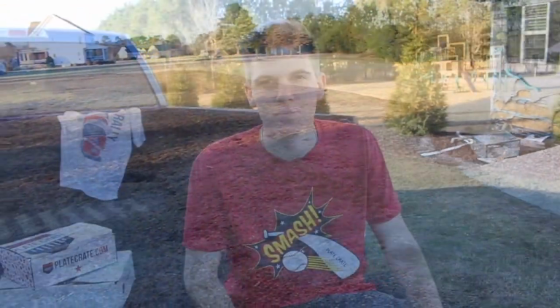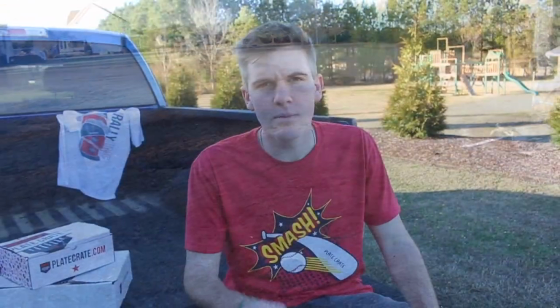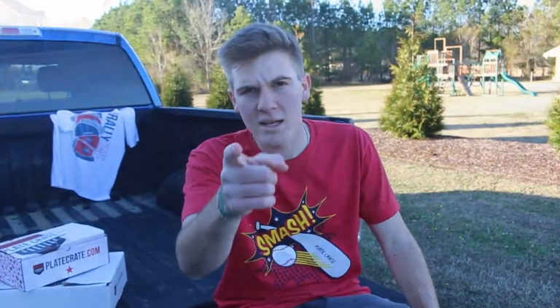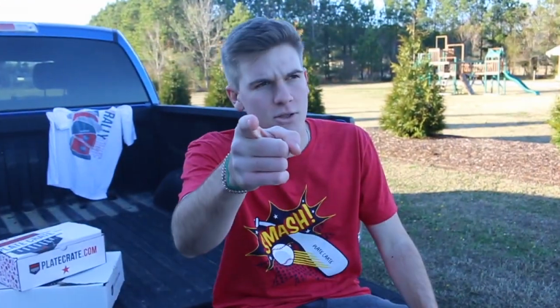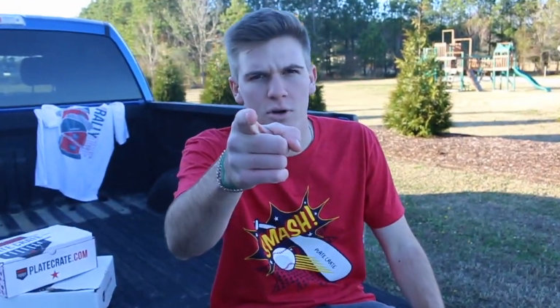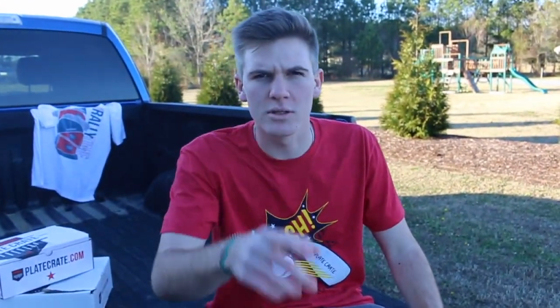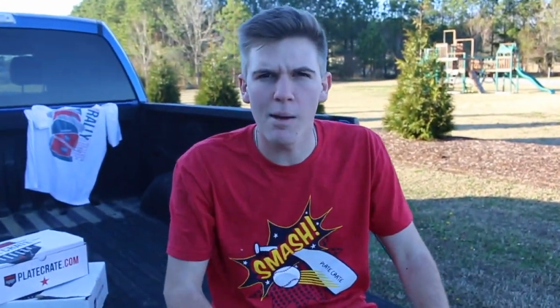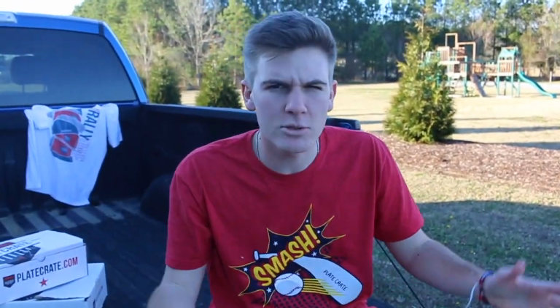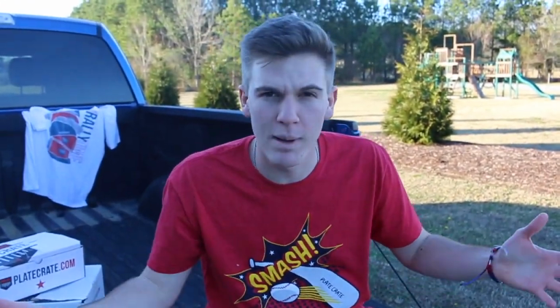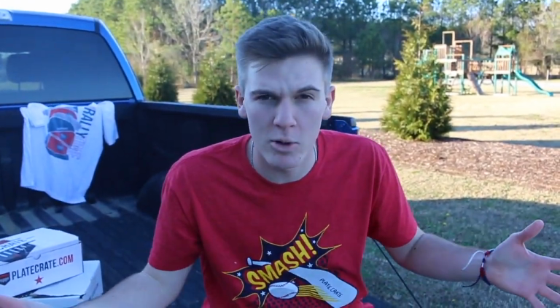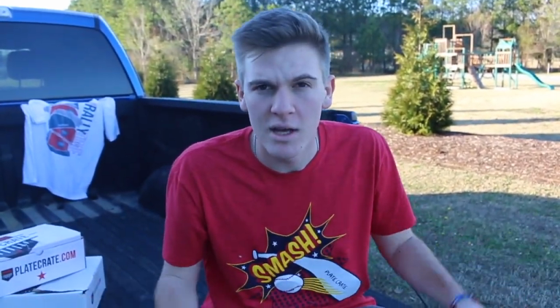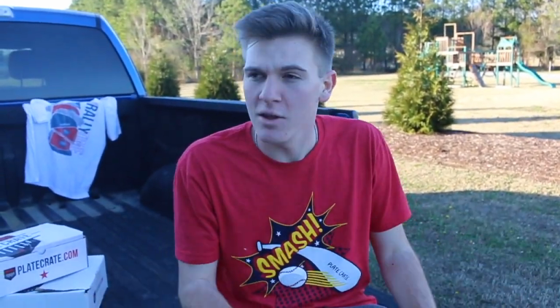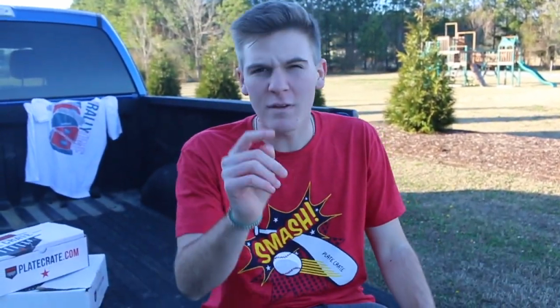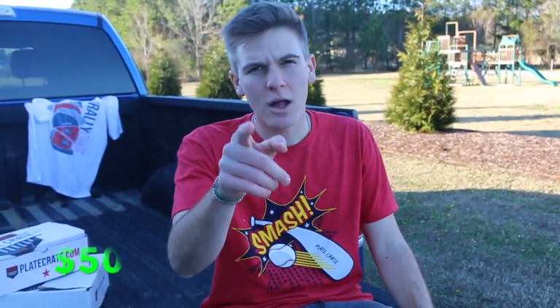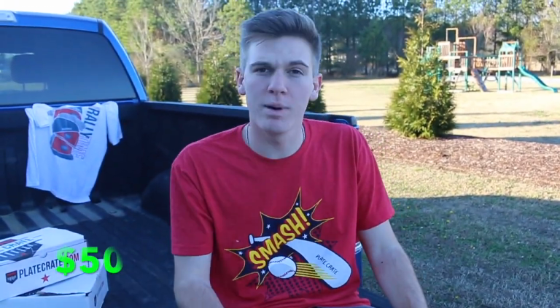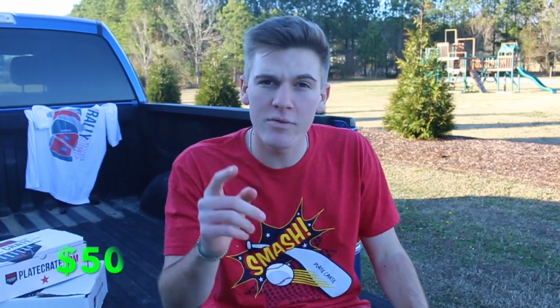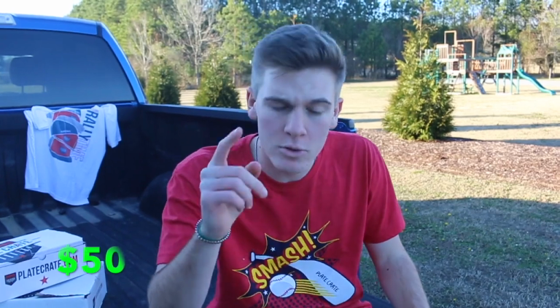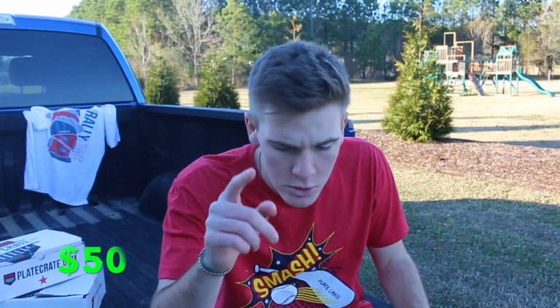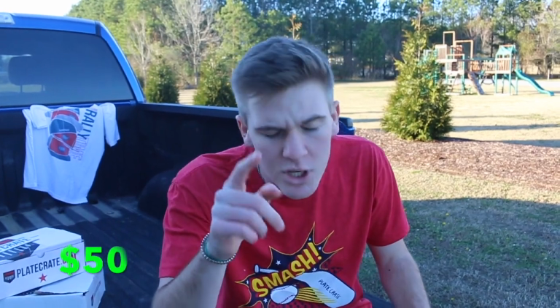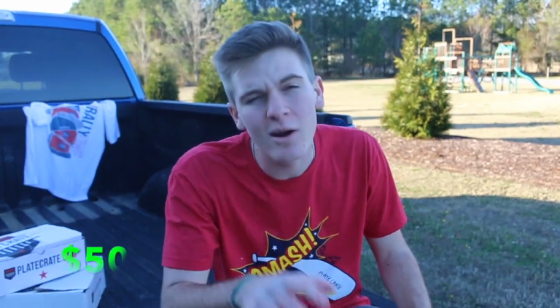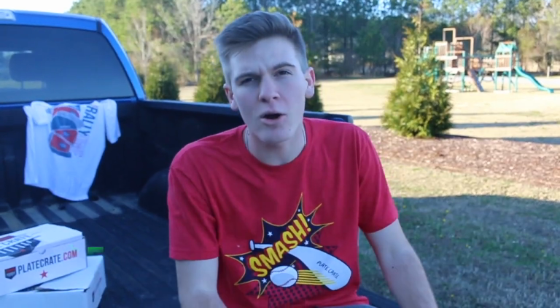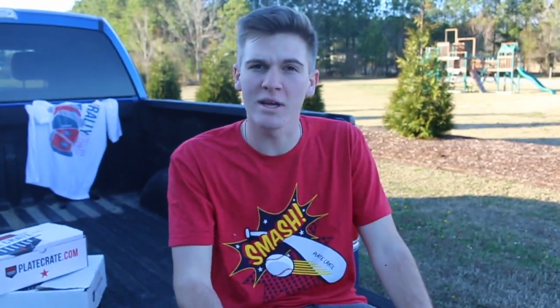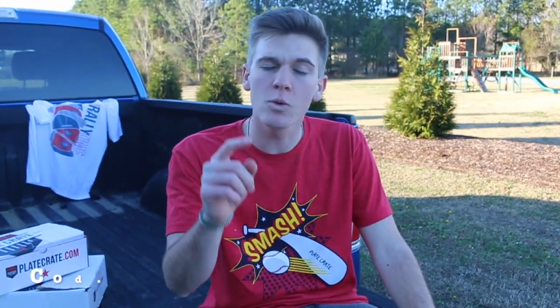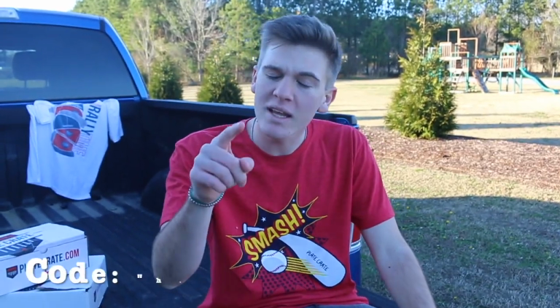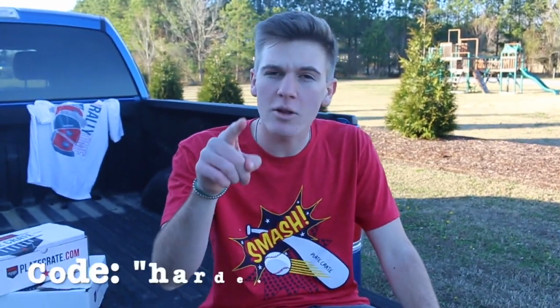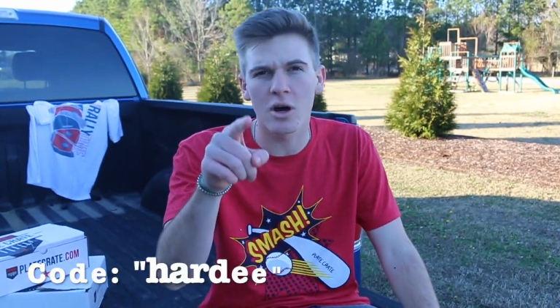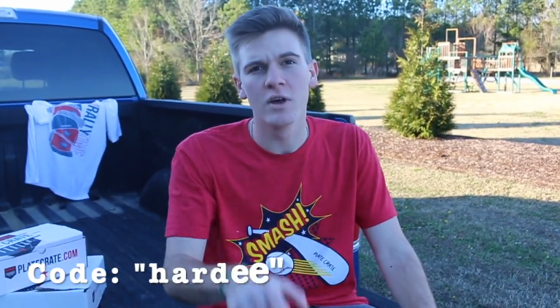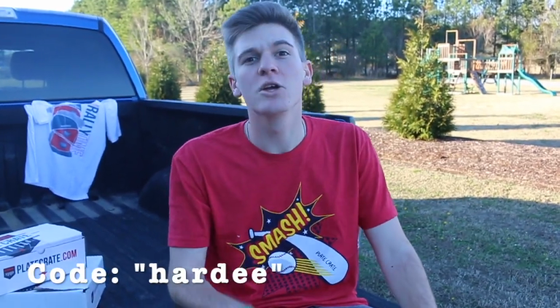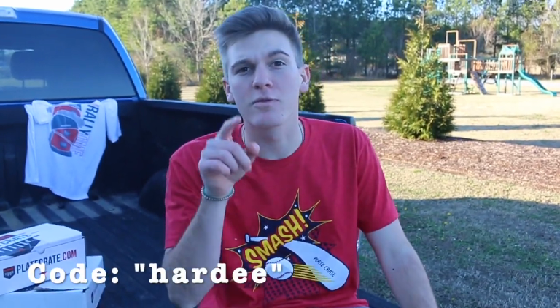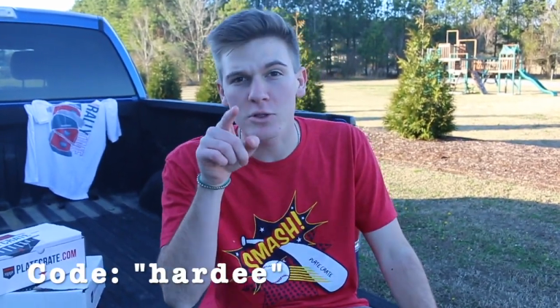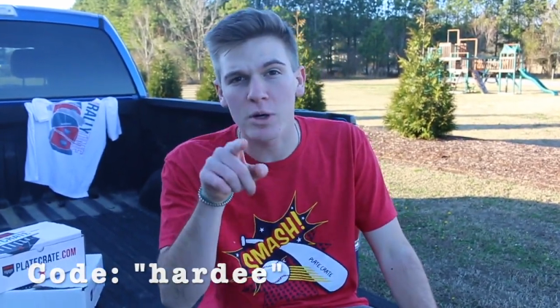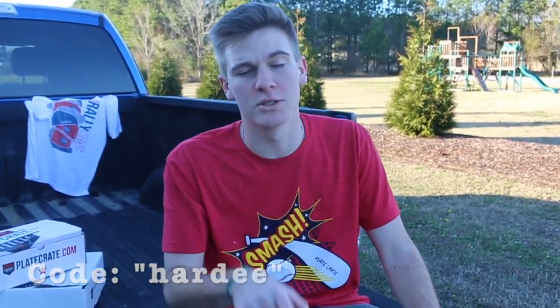You might ask yourself, Carson, how much are these bad boys? They're $50, but if you use code HARDY, you get $20 off your first purchase.